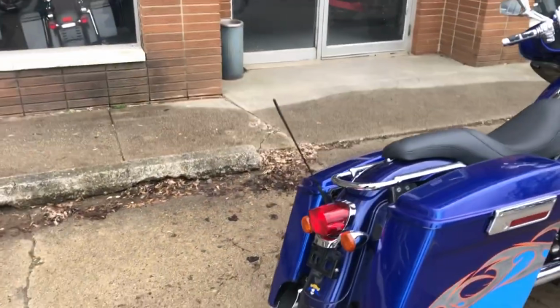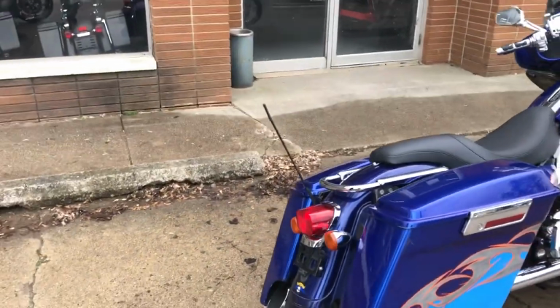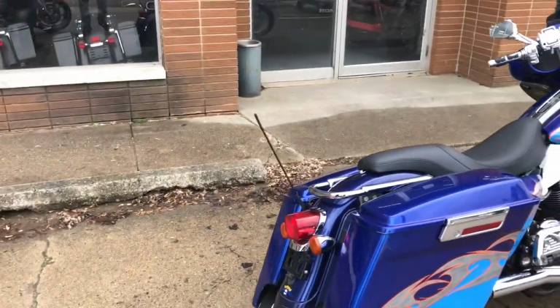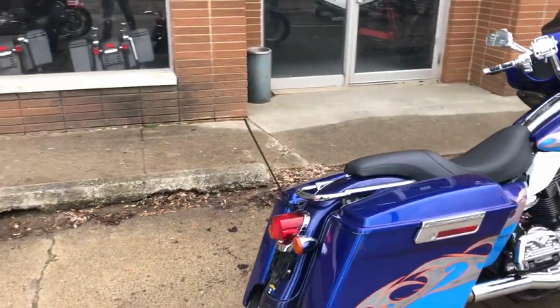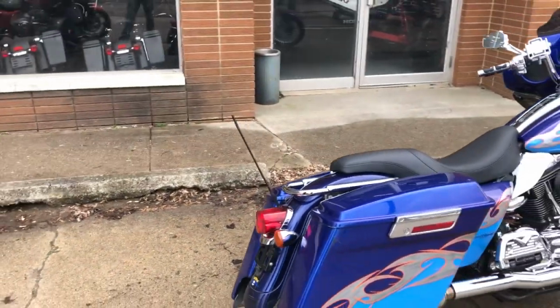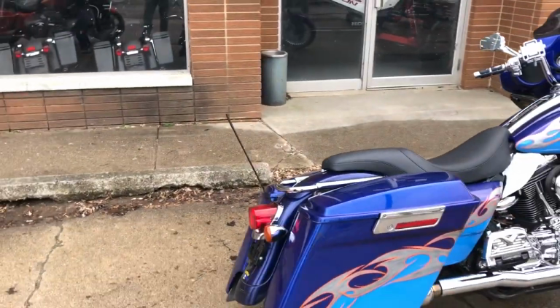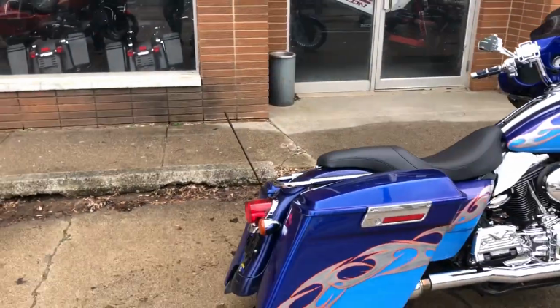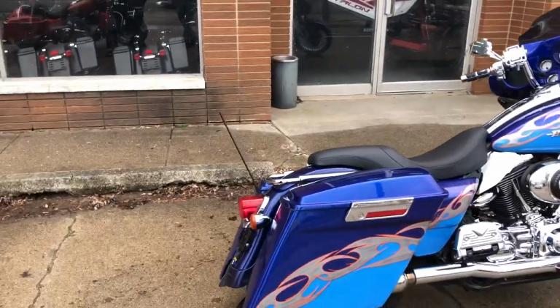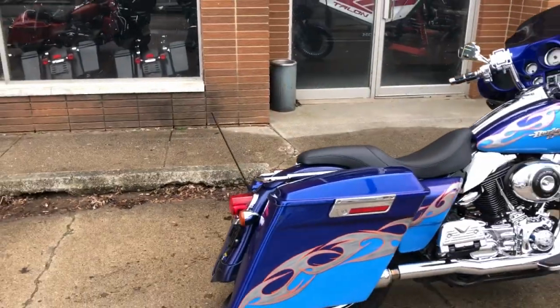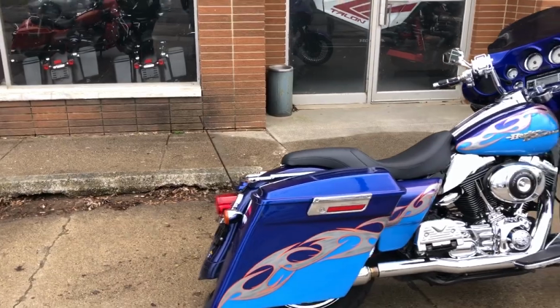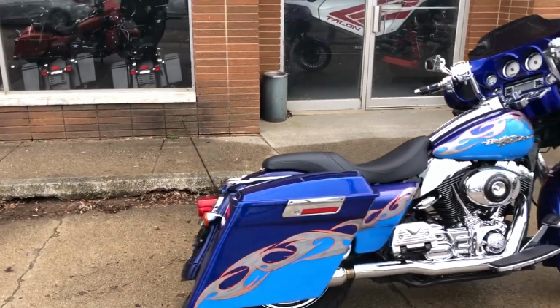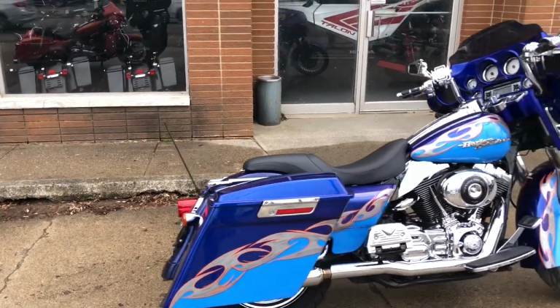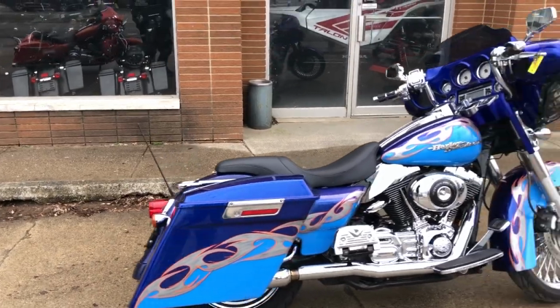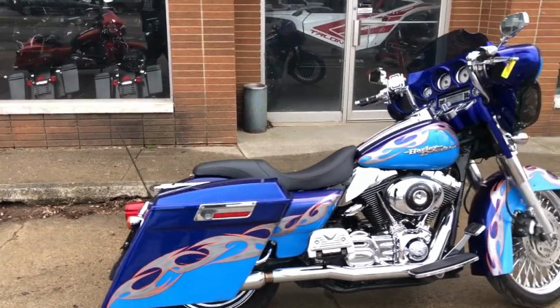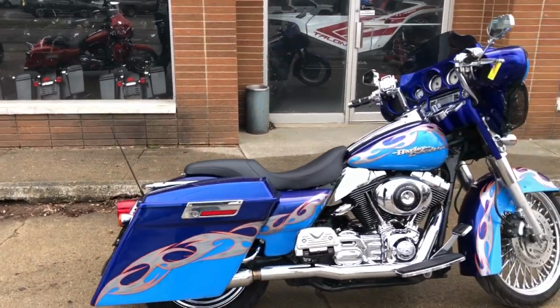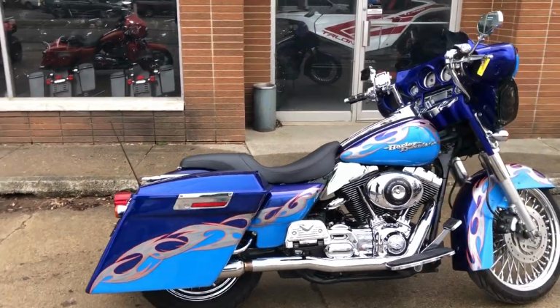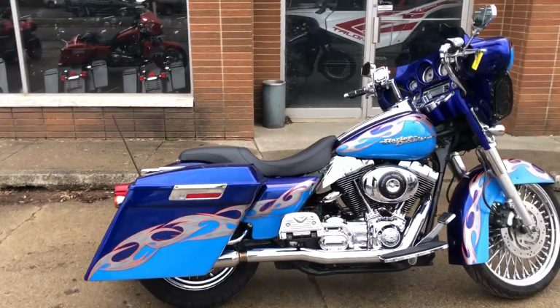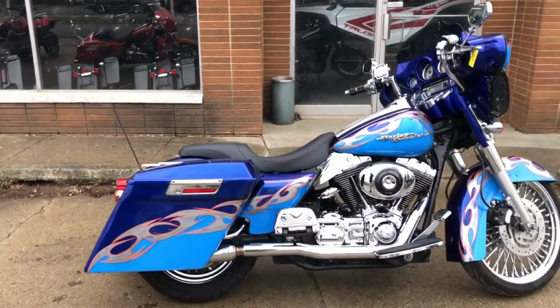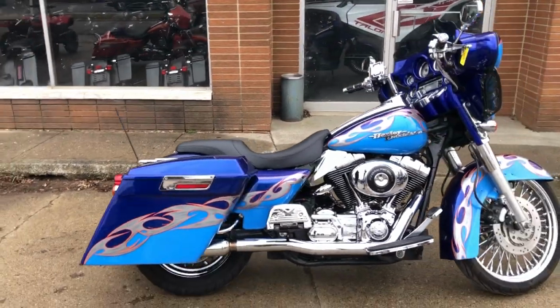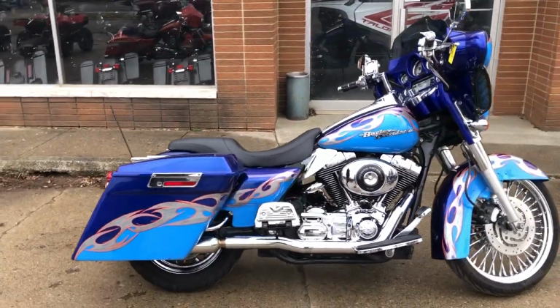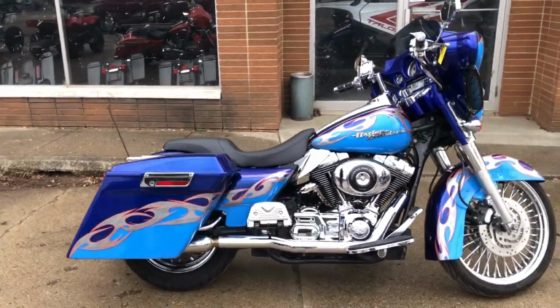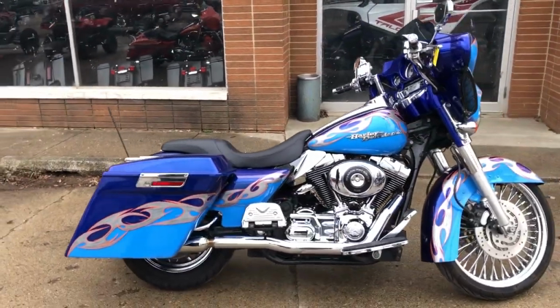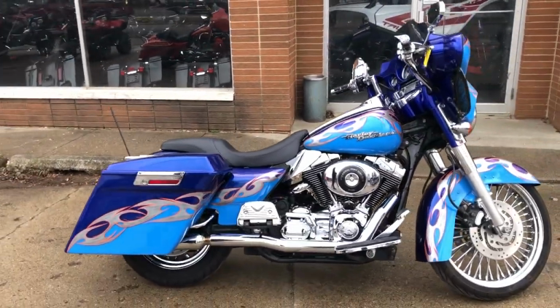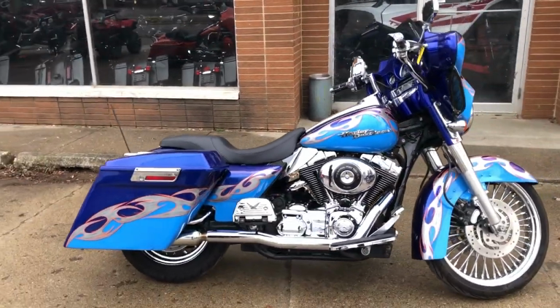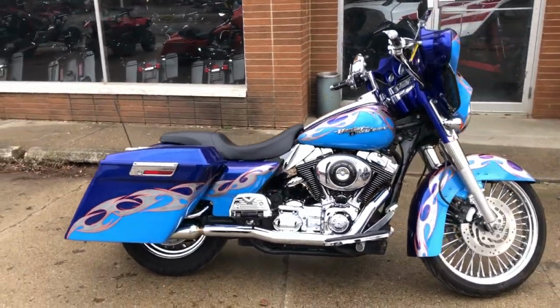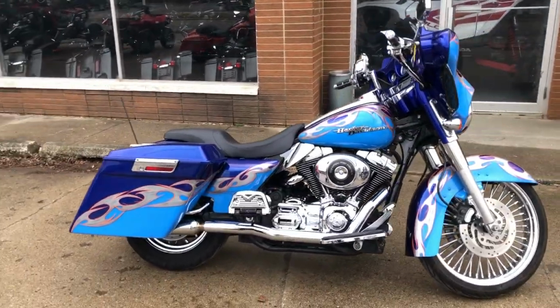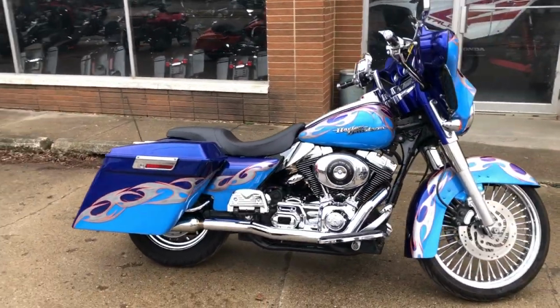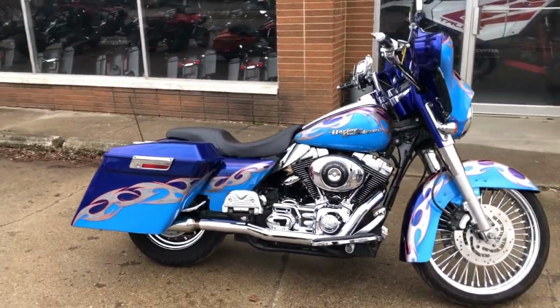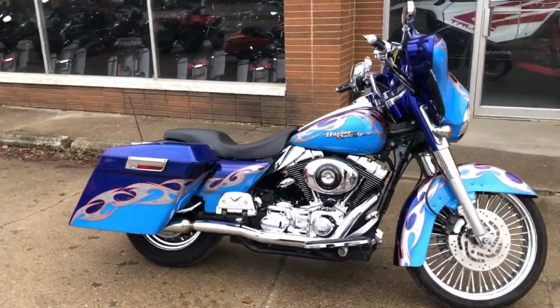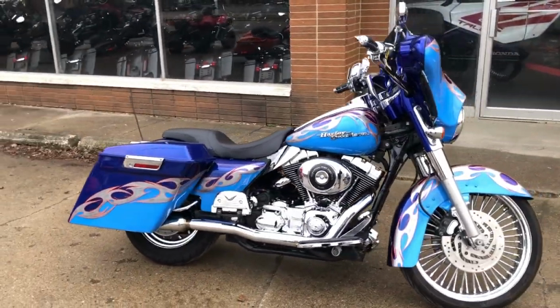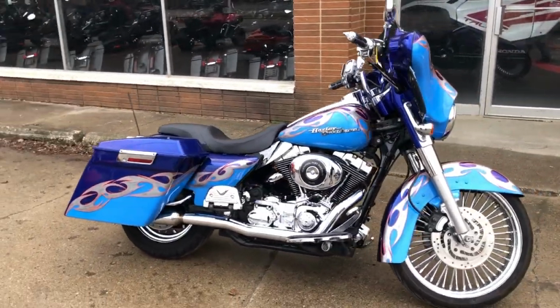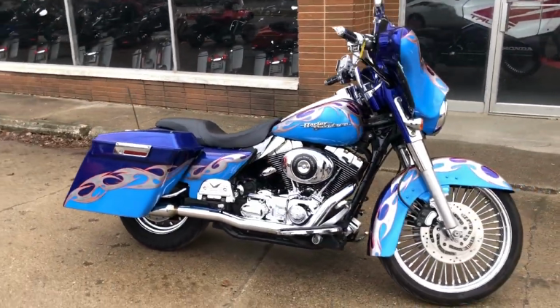Check this street light out. Custom paint done right — over $4,000 in extras. 21-inch fast-spoke chrome wheel.